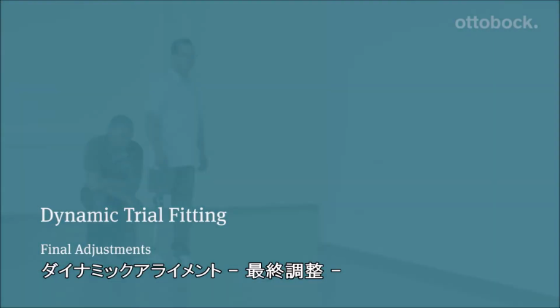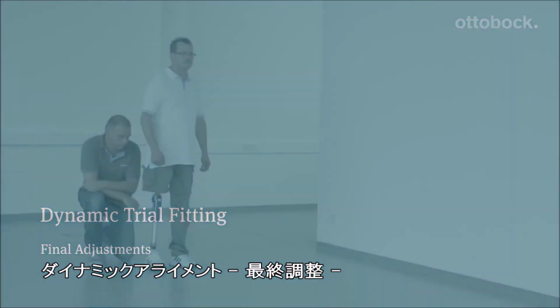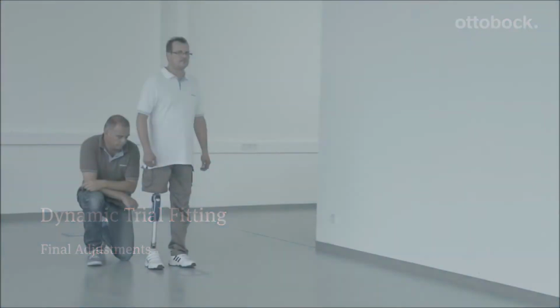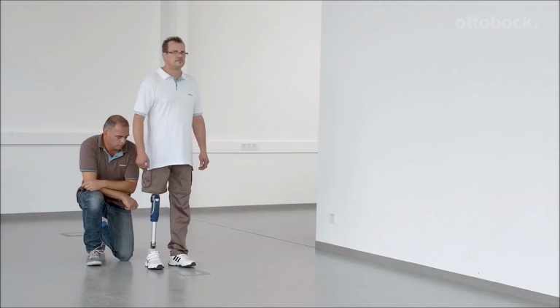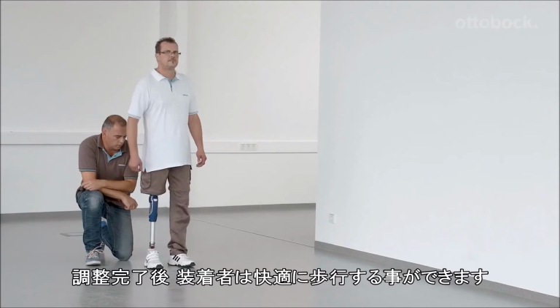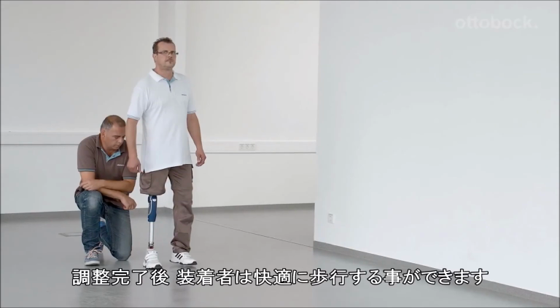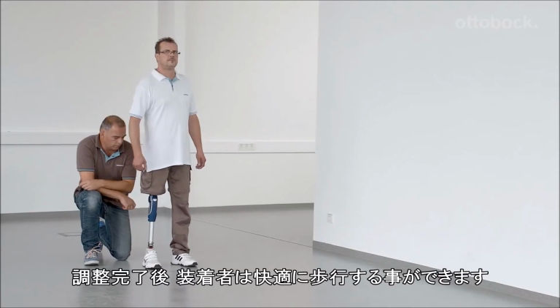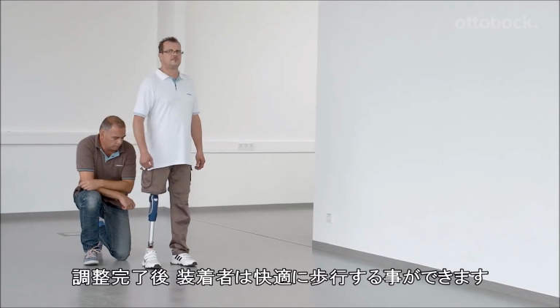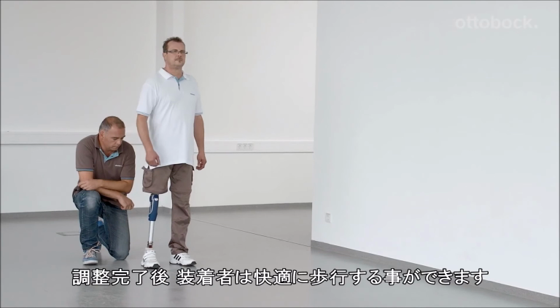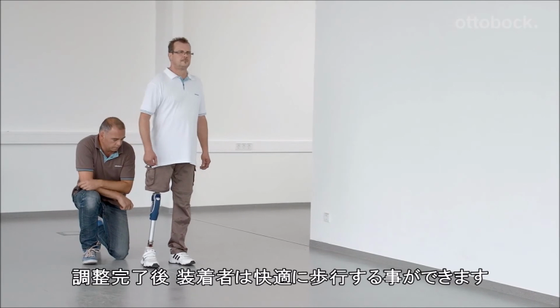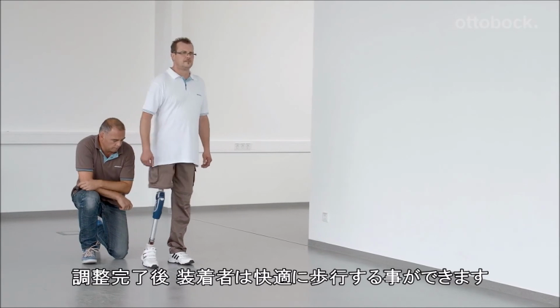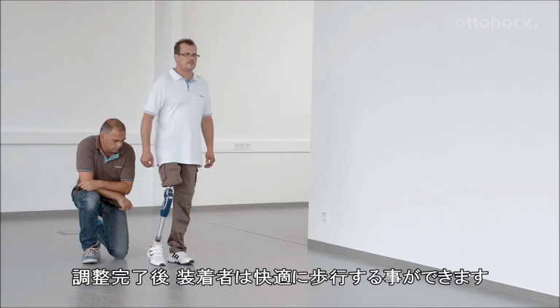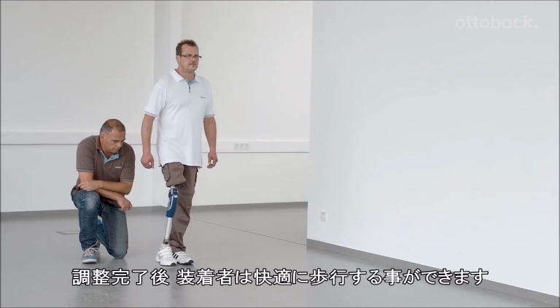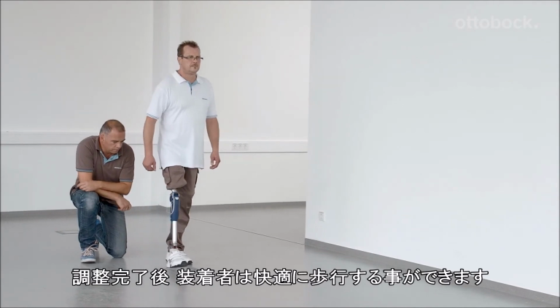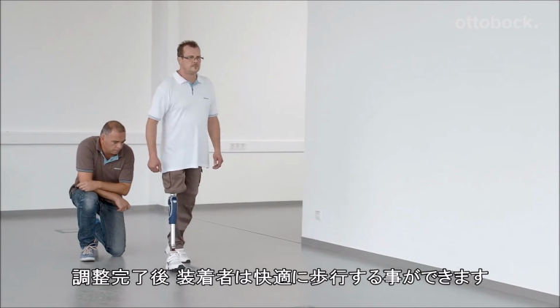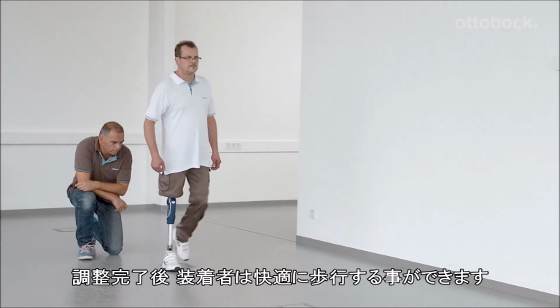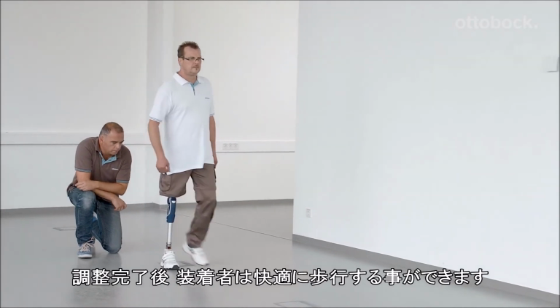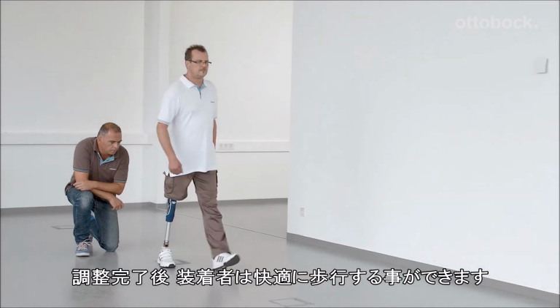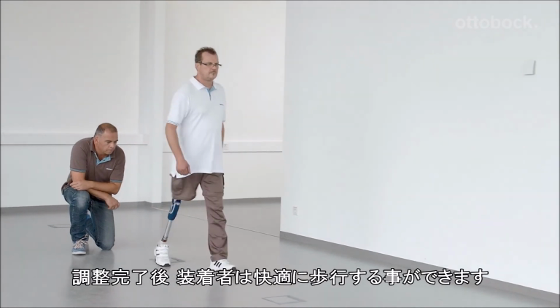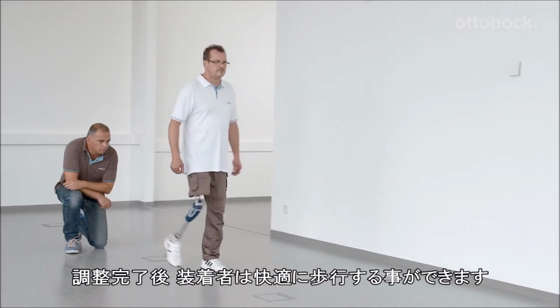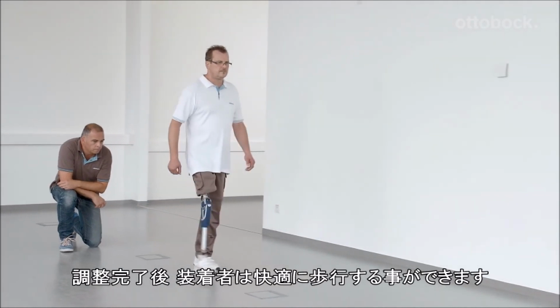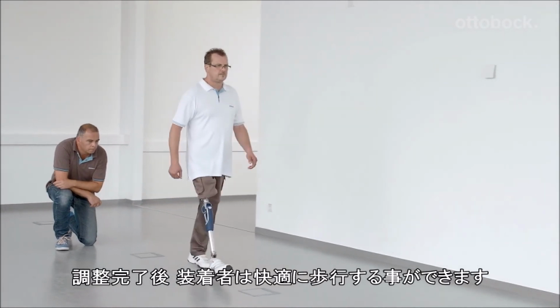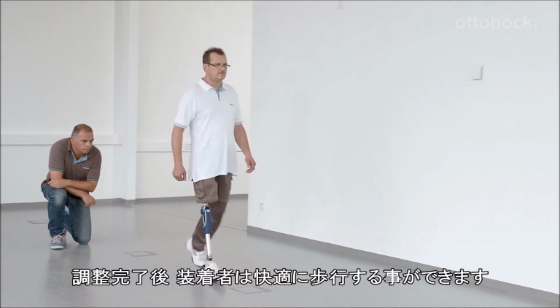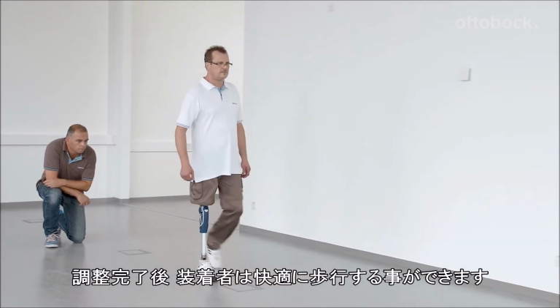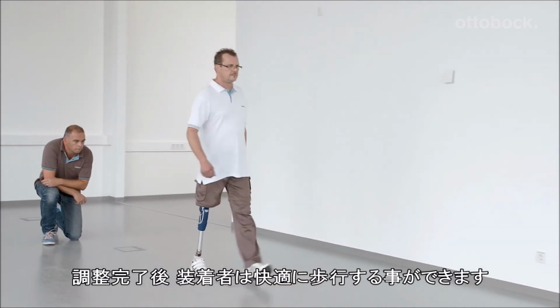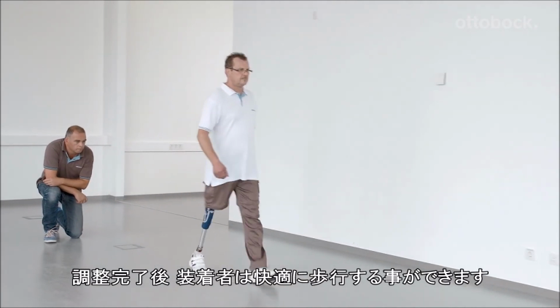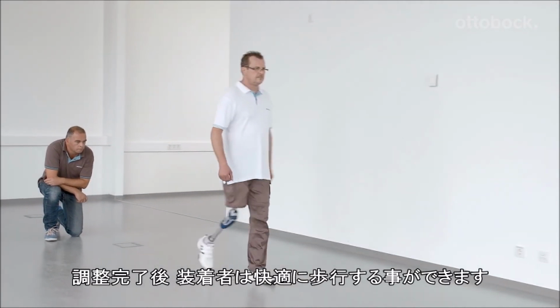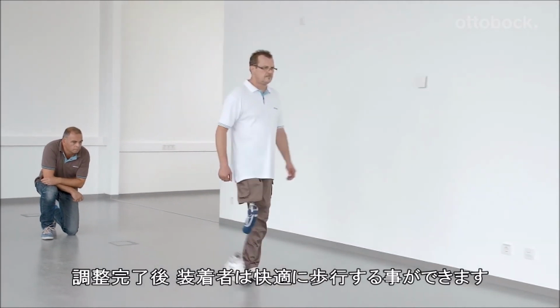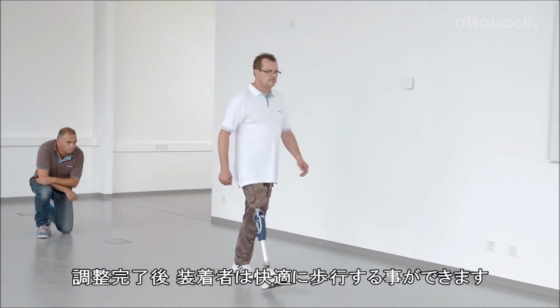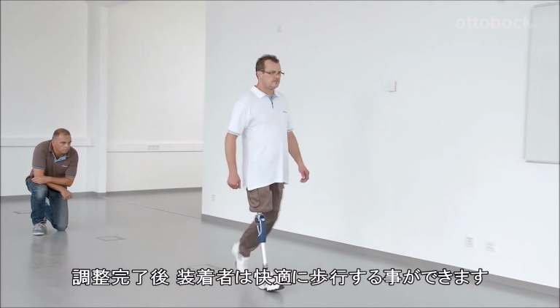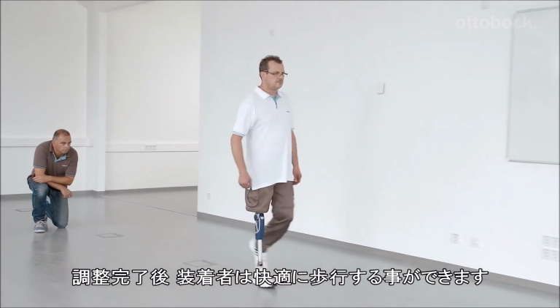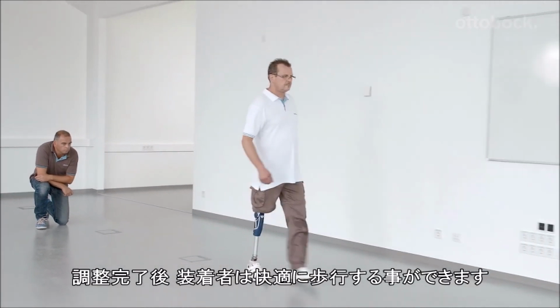At this point, all adjustments have been made and the user should be walking comfortably.